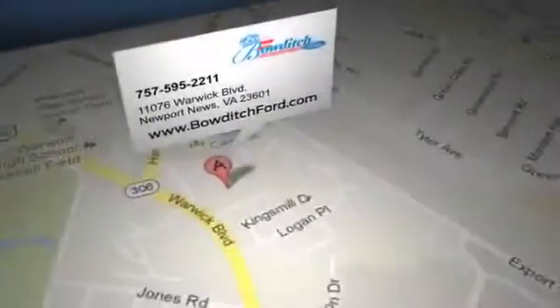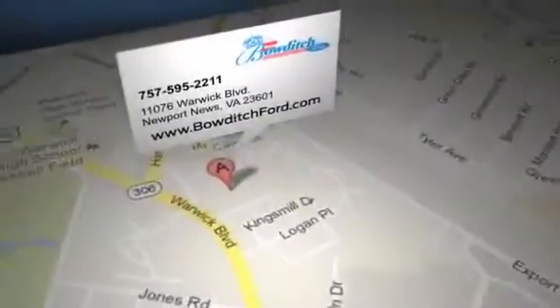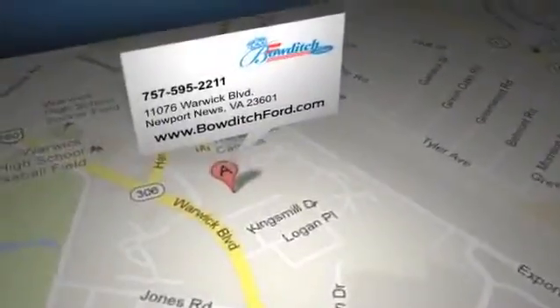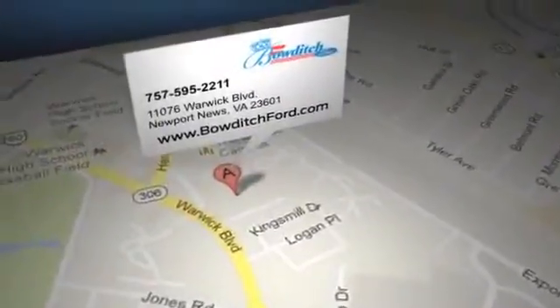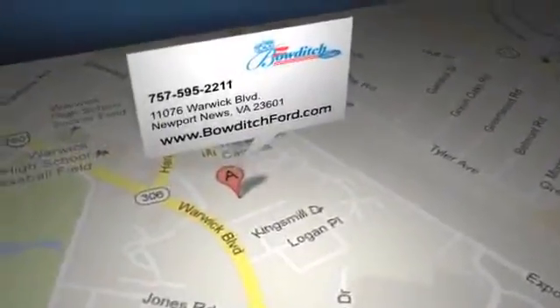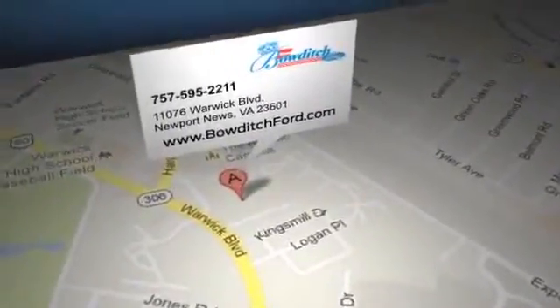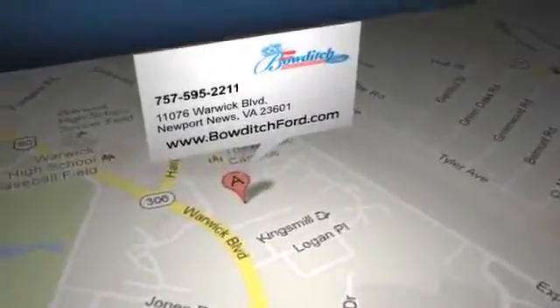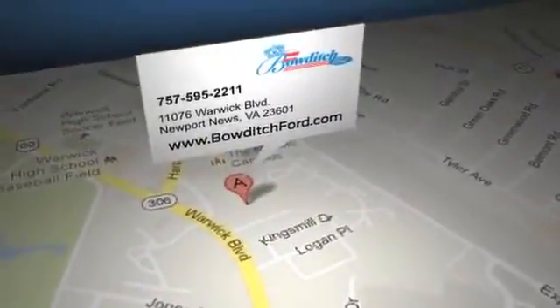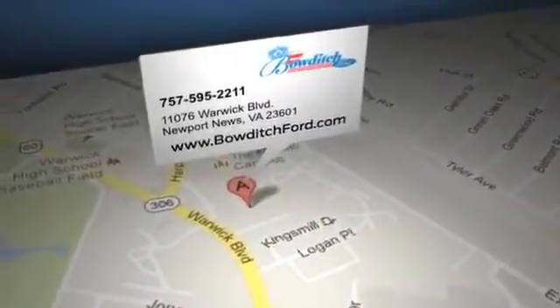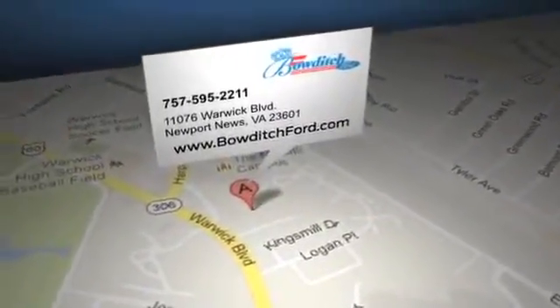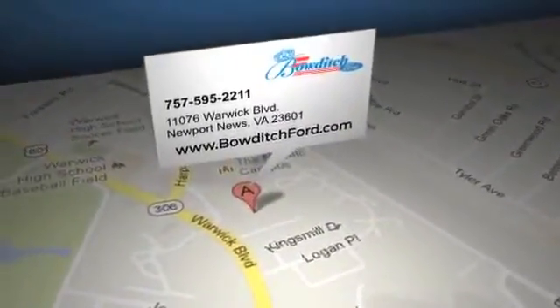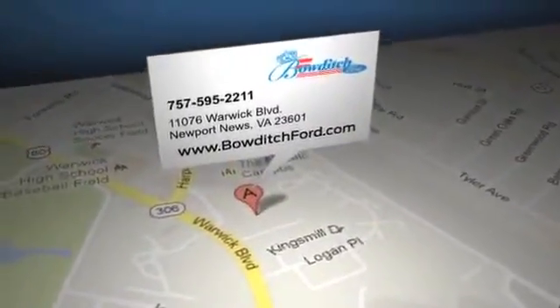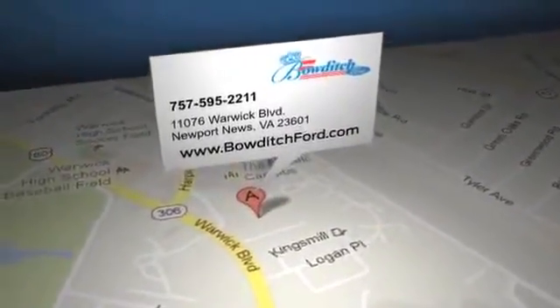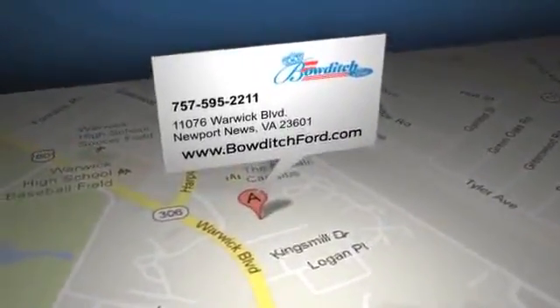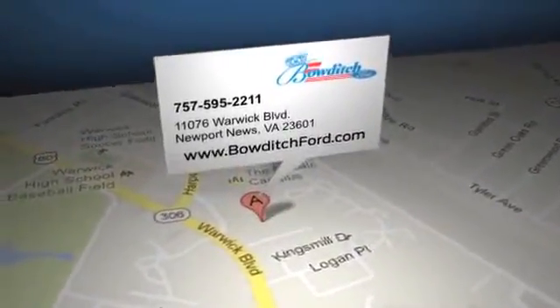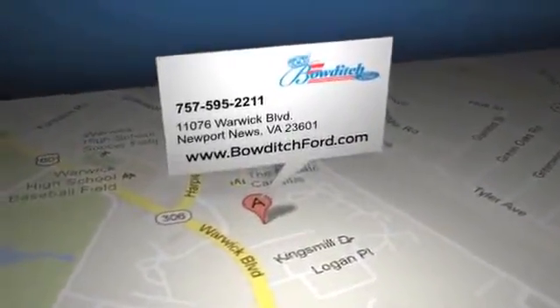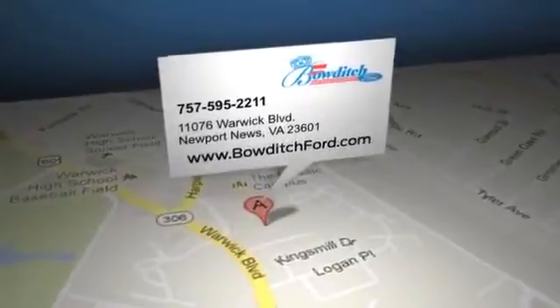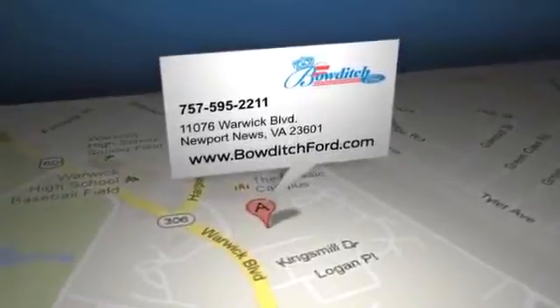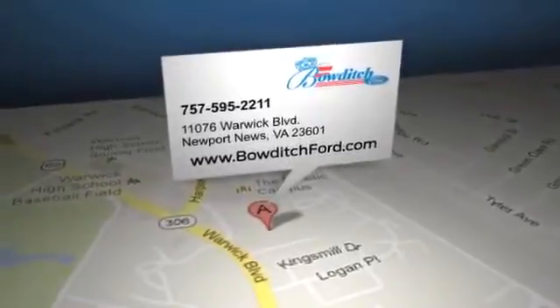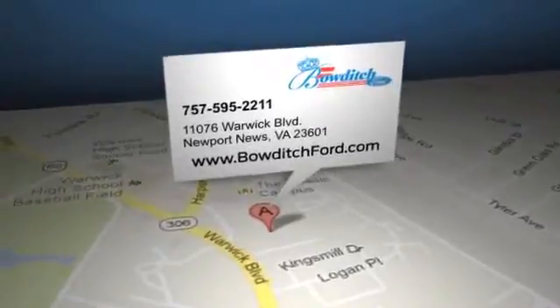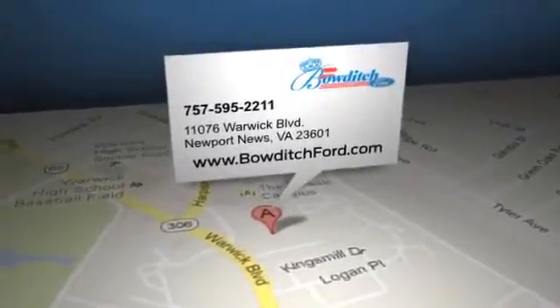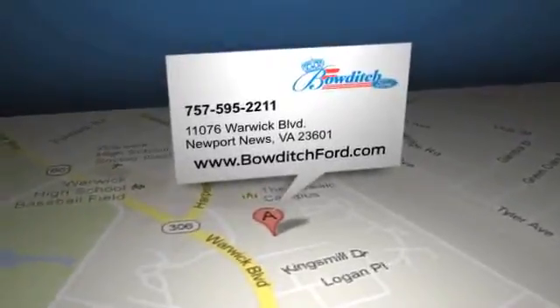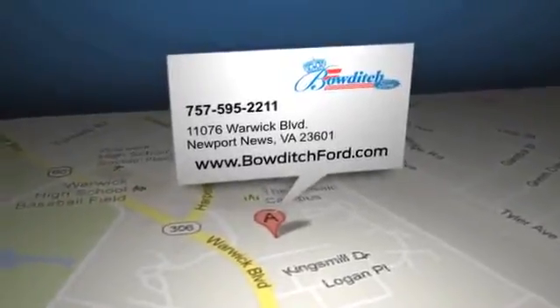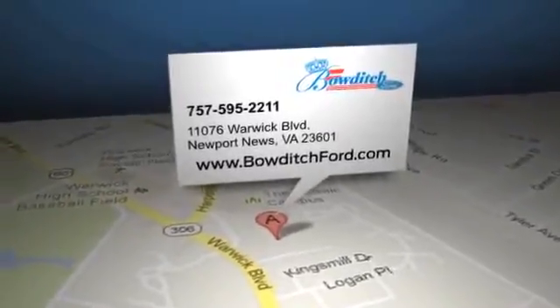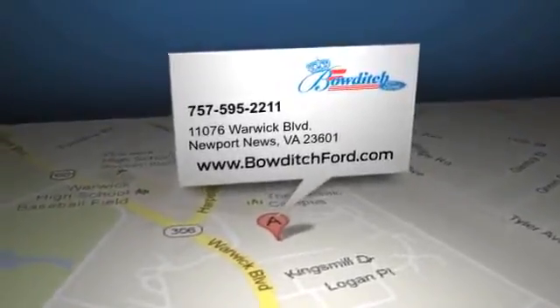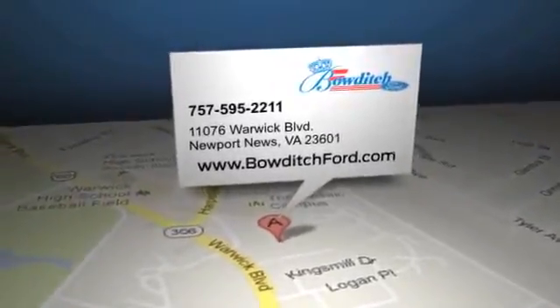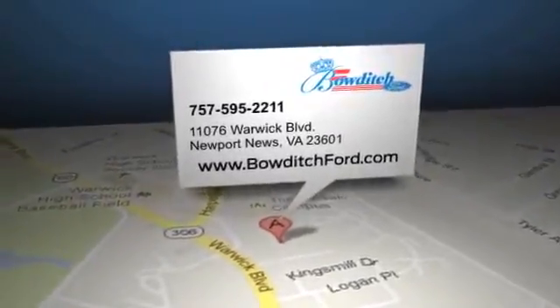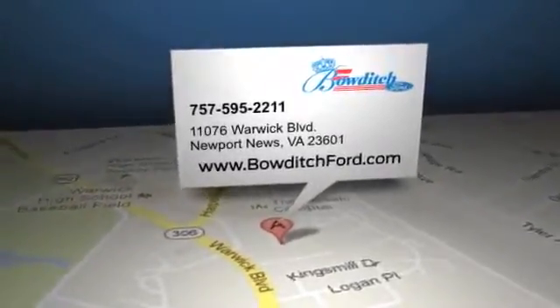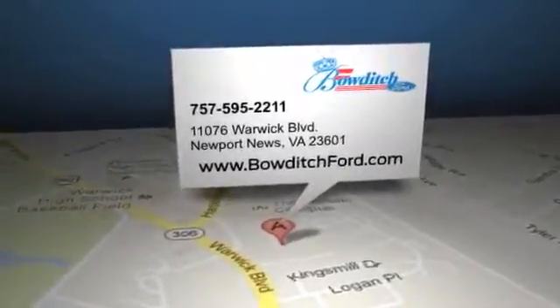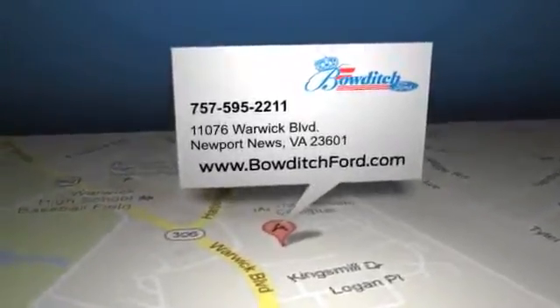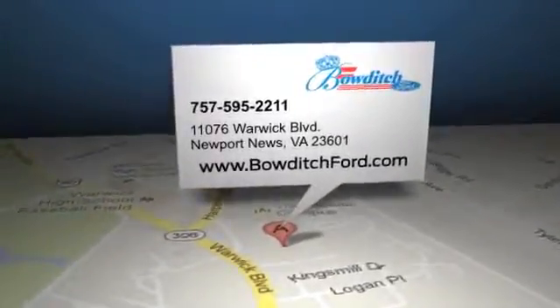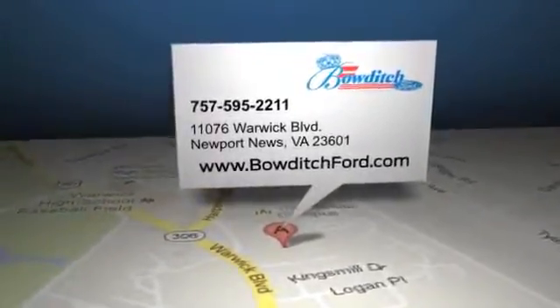Bowditch Ford is located at 11076 Warwick Boulevard in Newport News, Virginia.